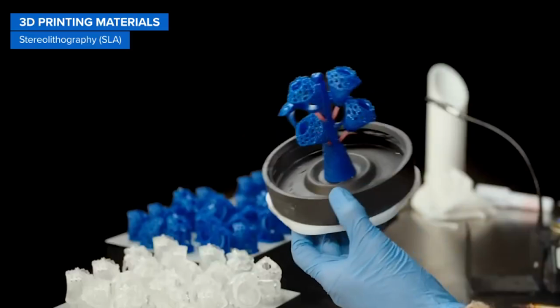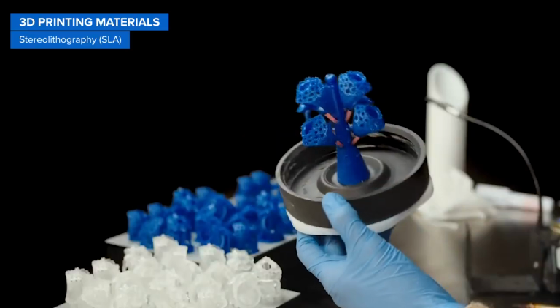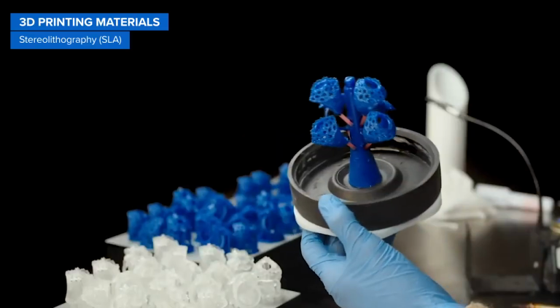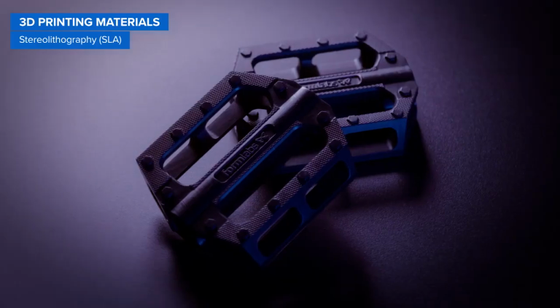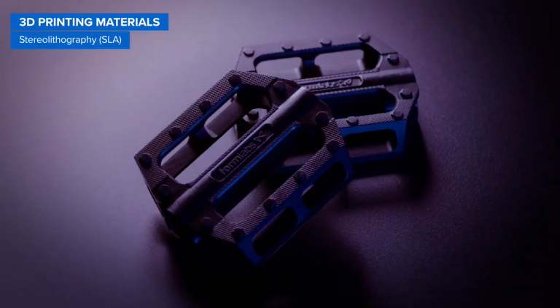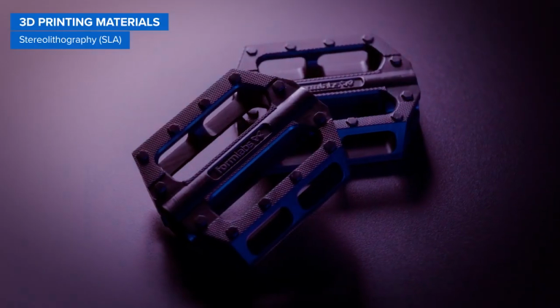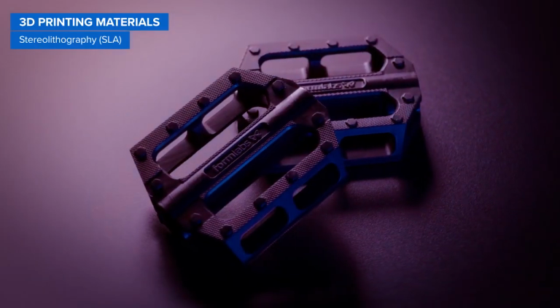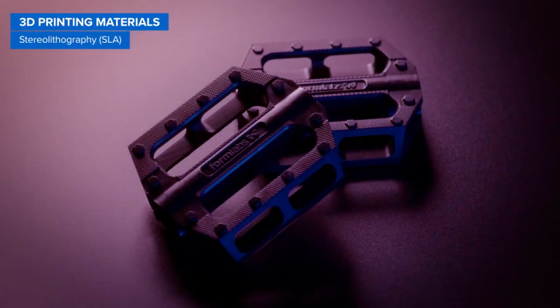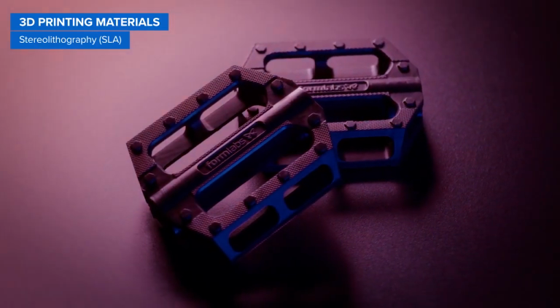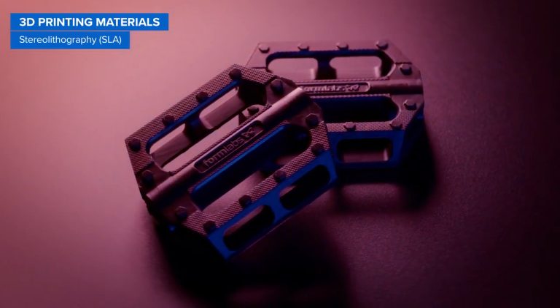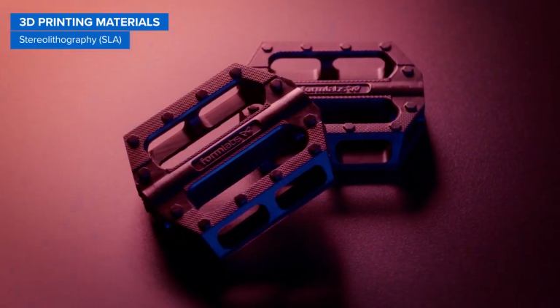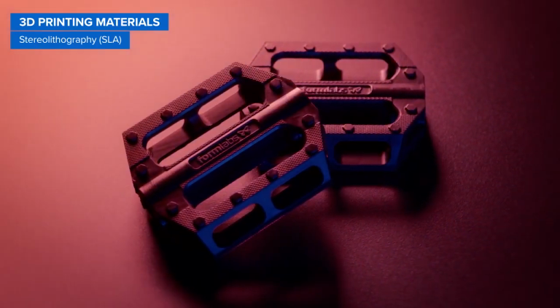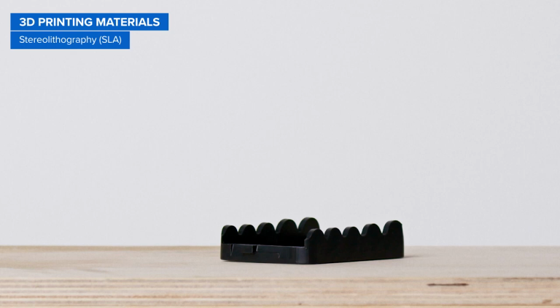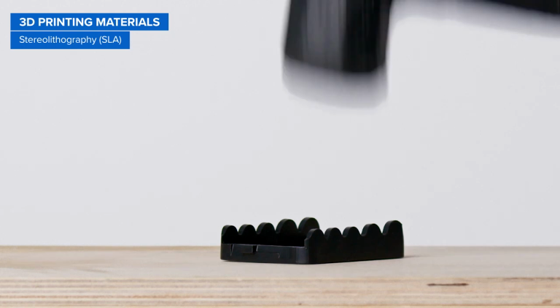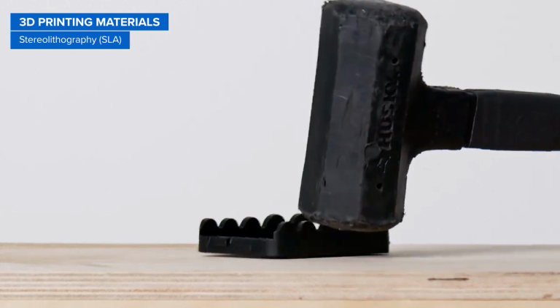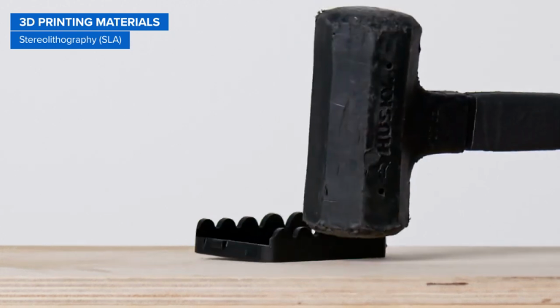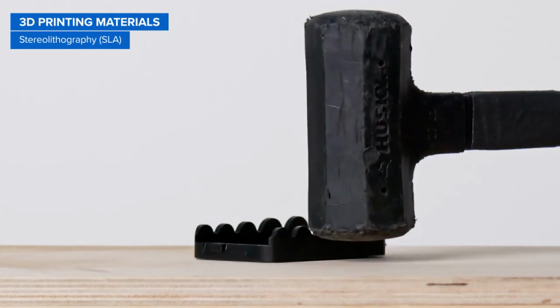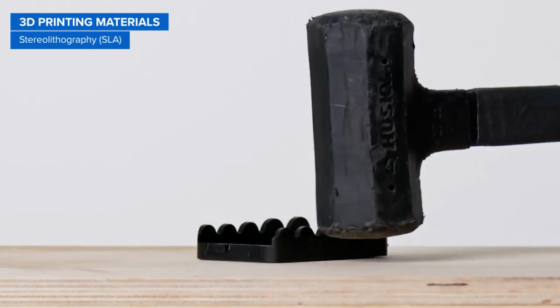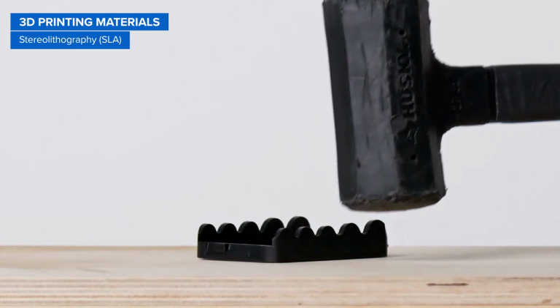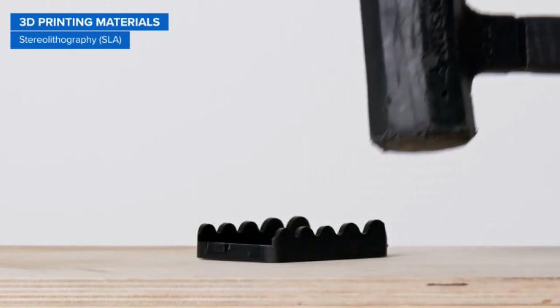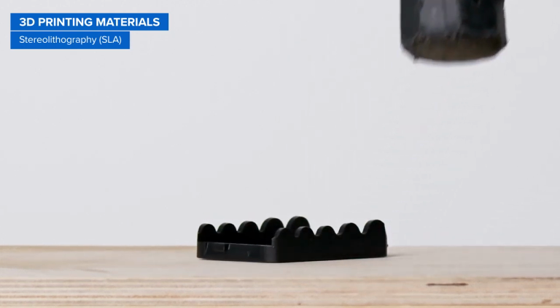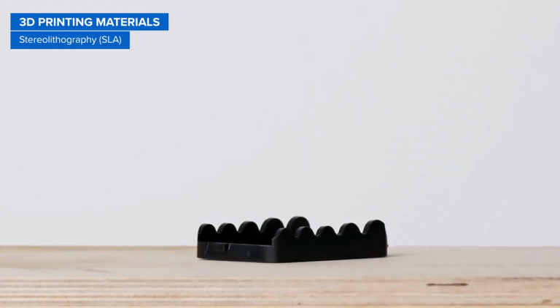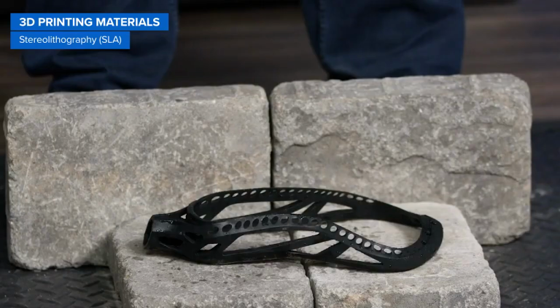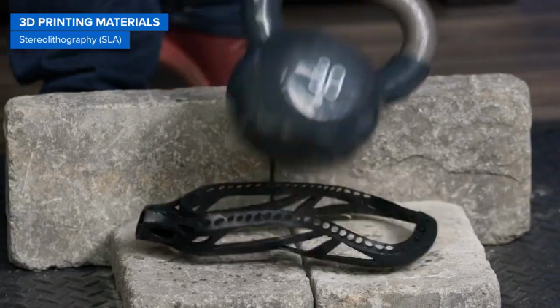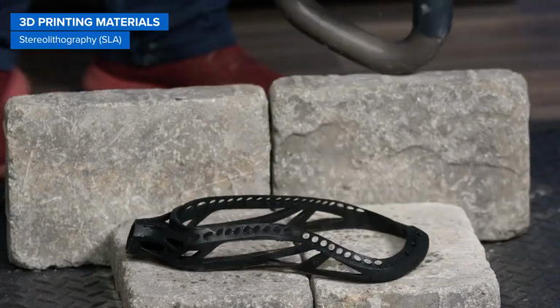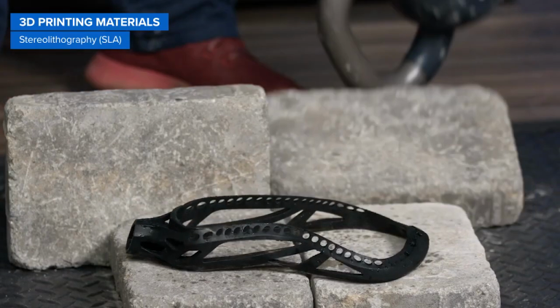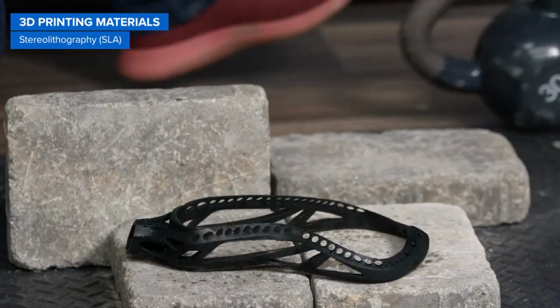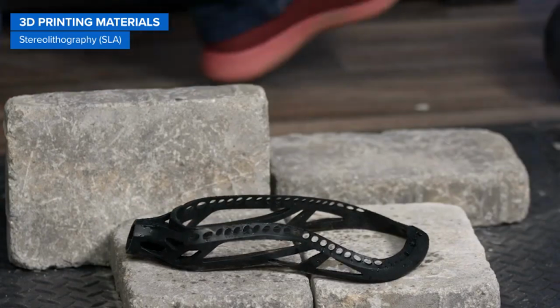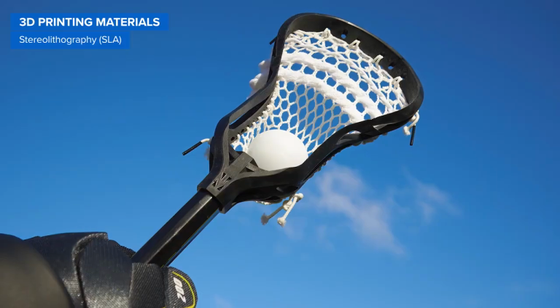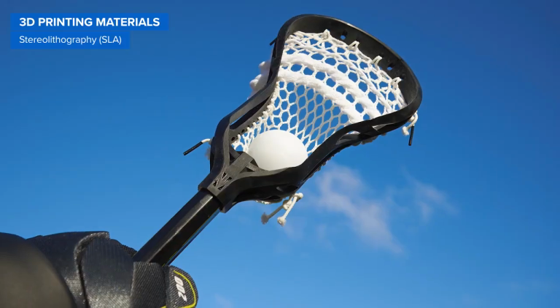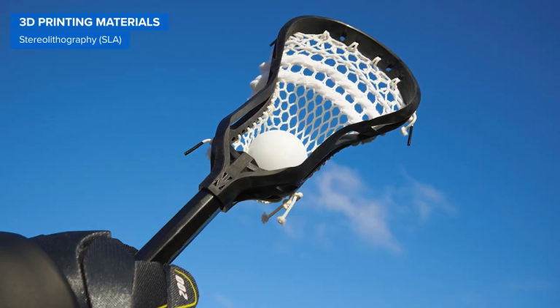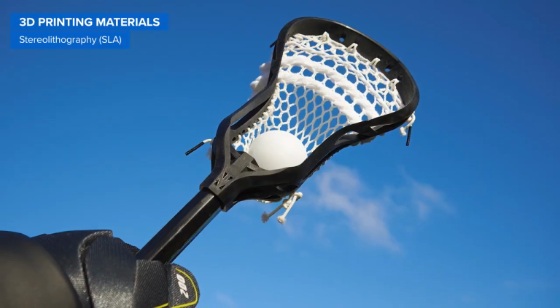Lastly, polyurethane resins are production-grade, rigid, and elastomeric materials for durable, long-lasting end-use parts.